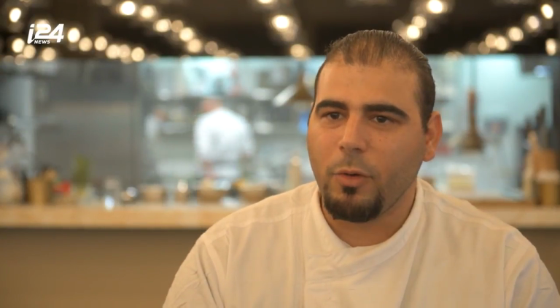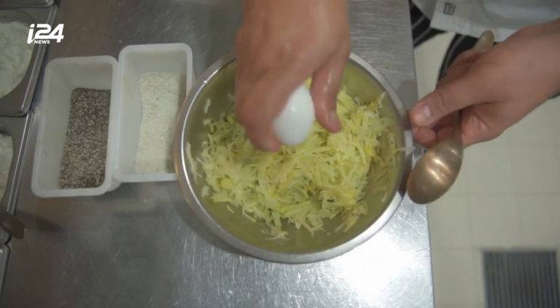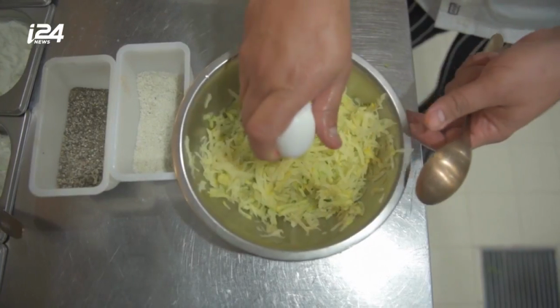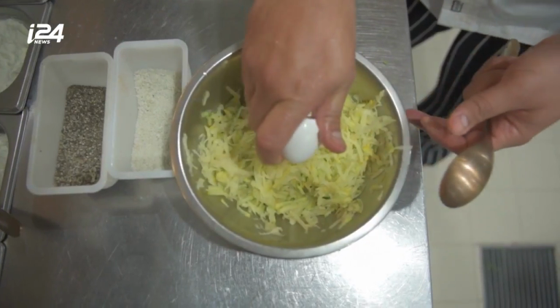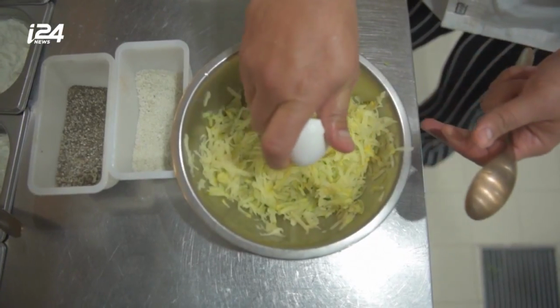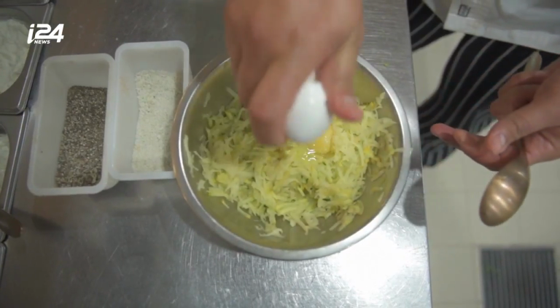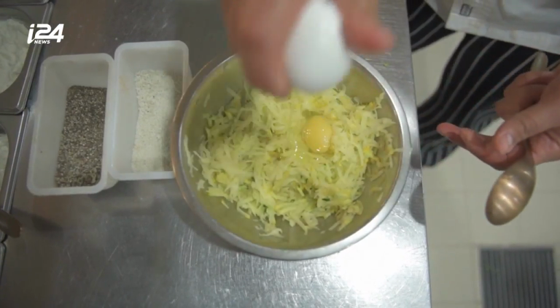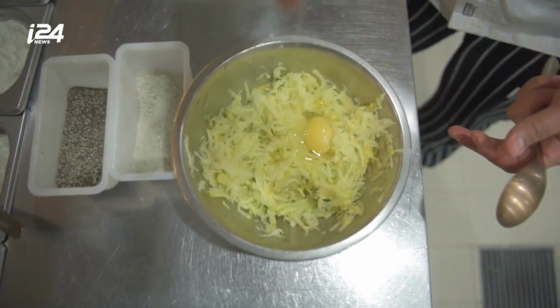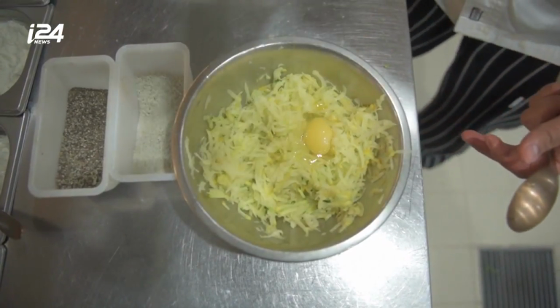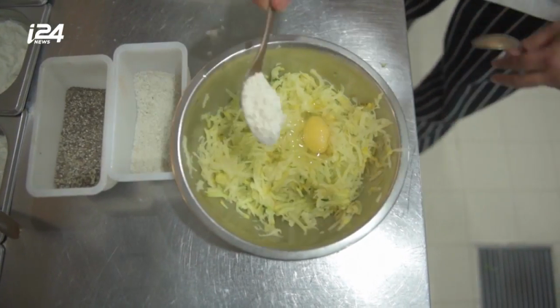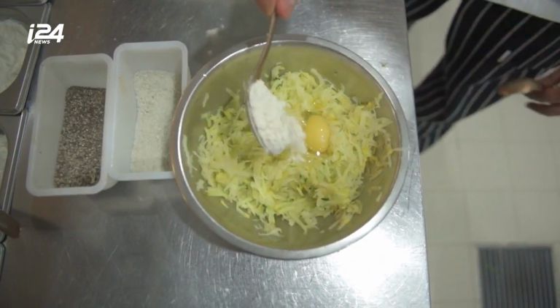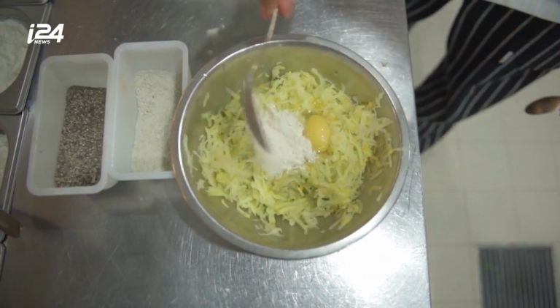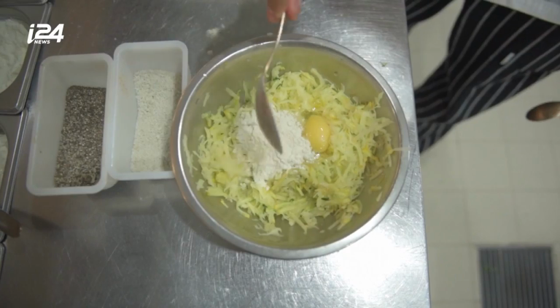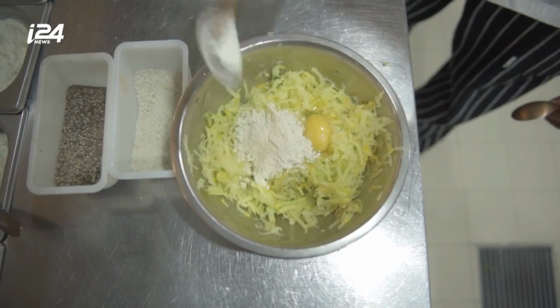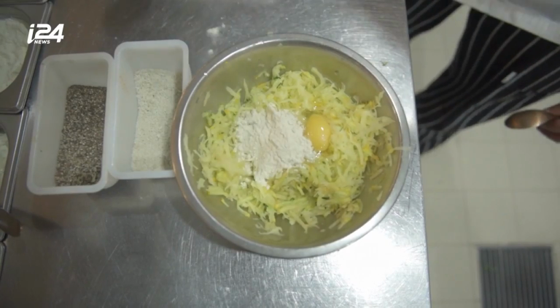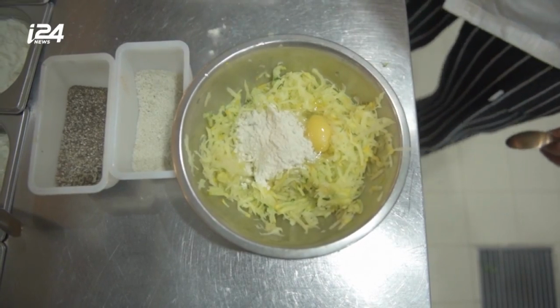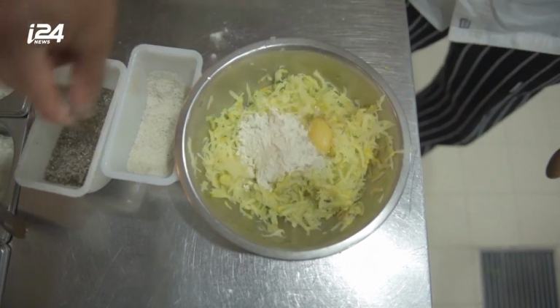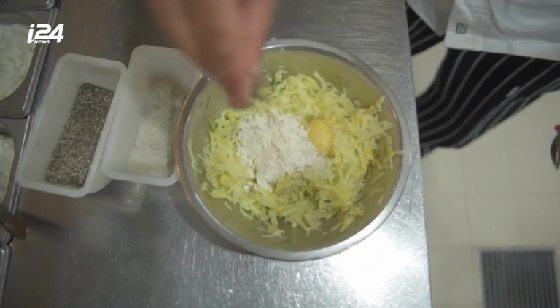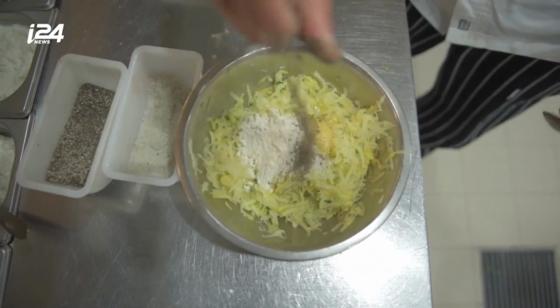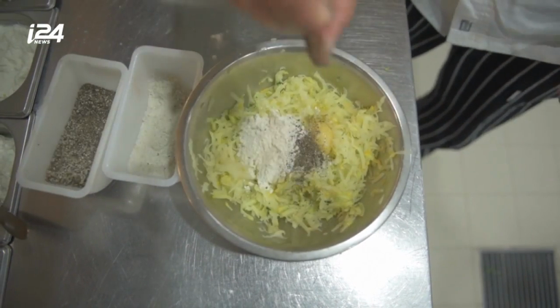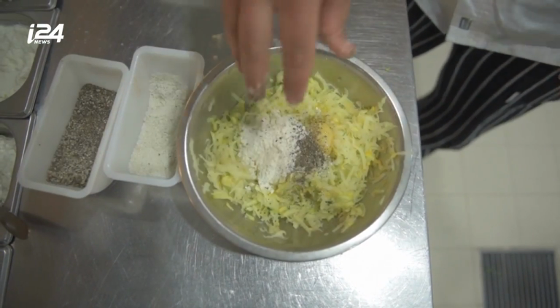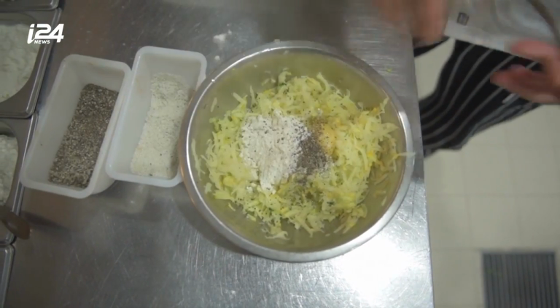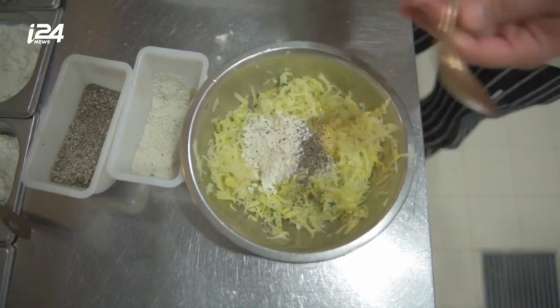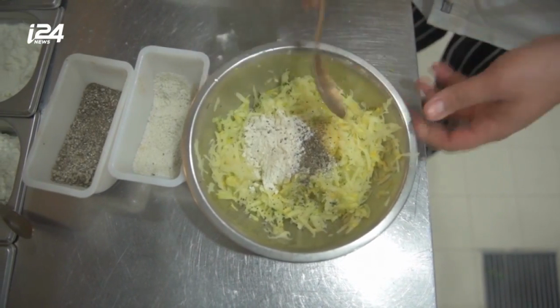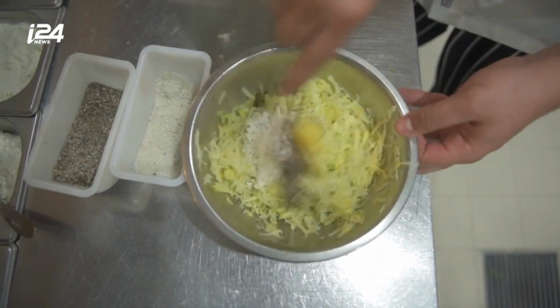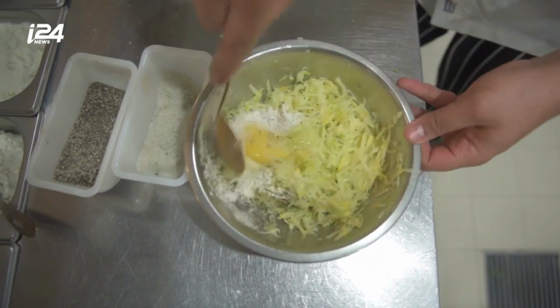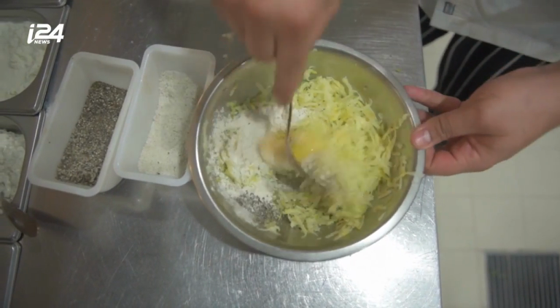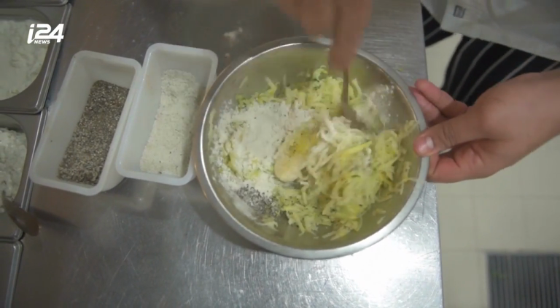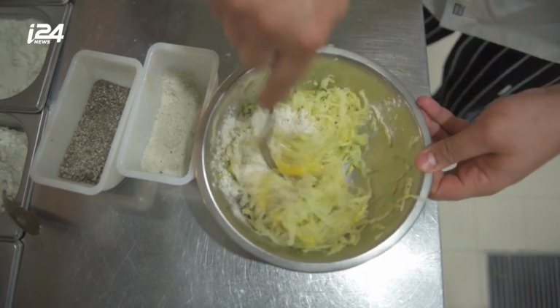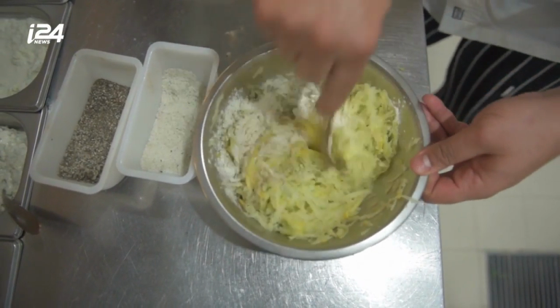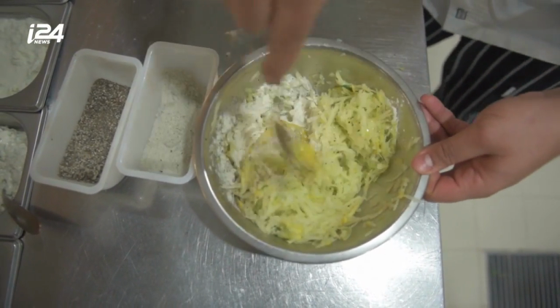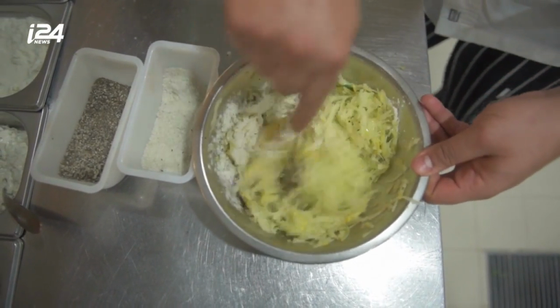It can be made many different ways — sweet, salty — you can pretty much base it on every vegetable that can be grated.